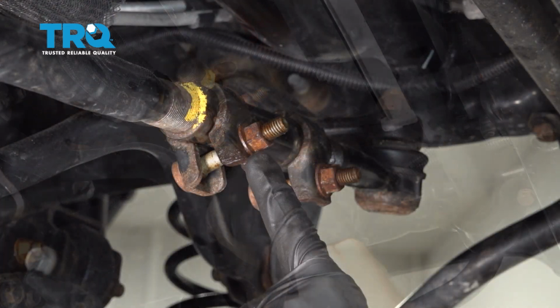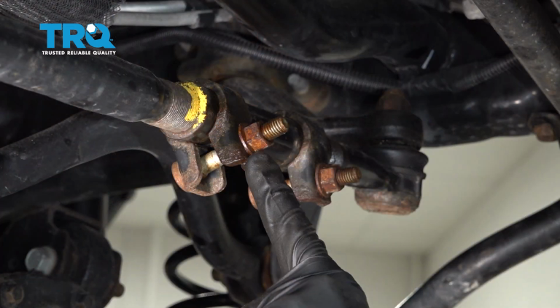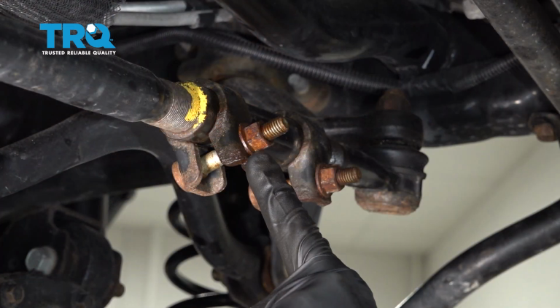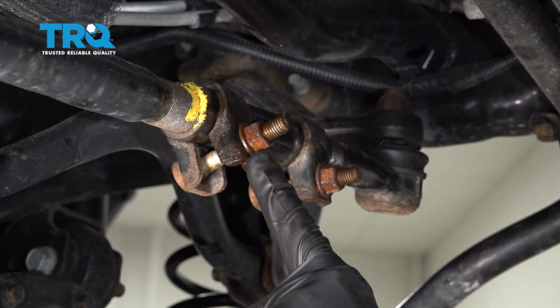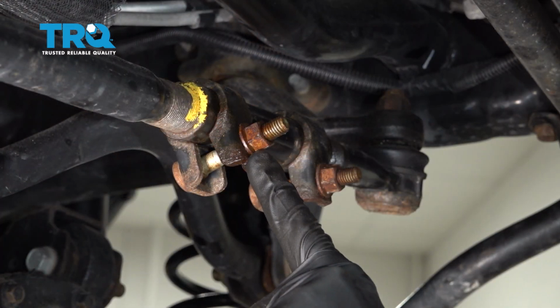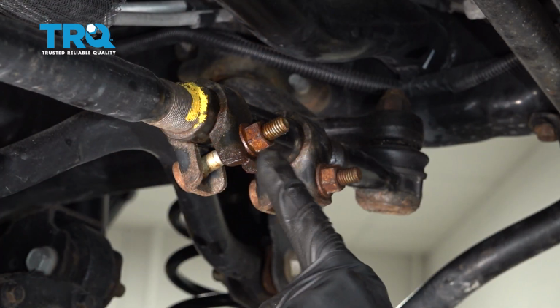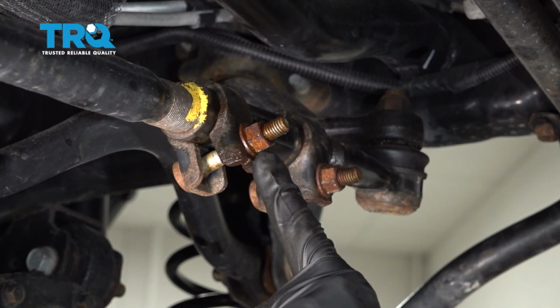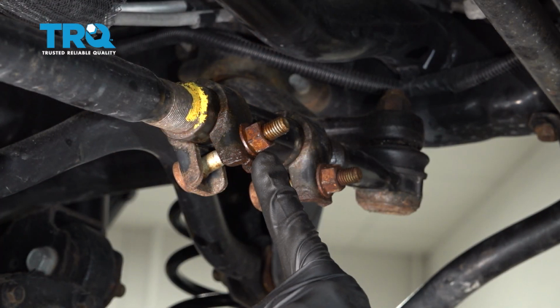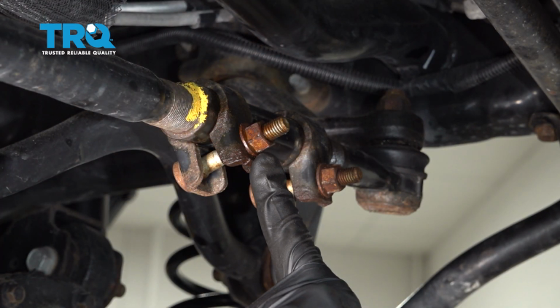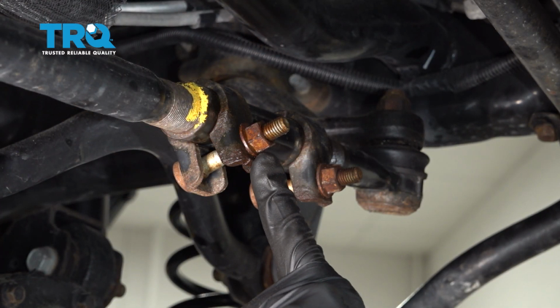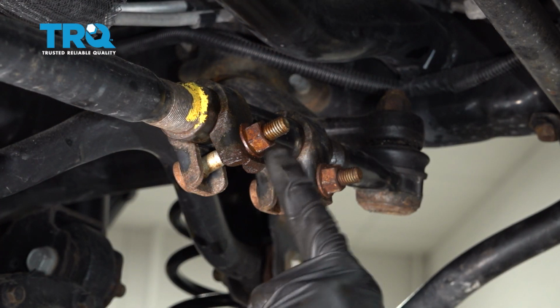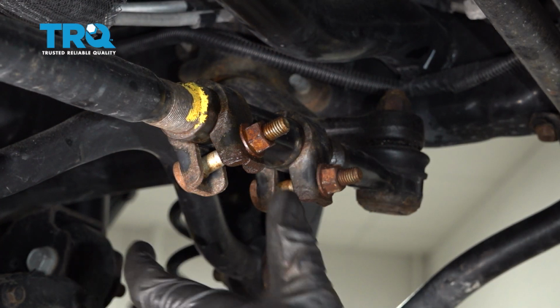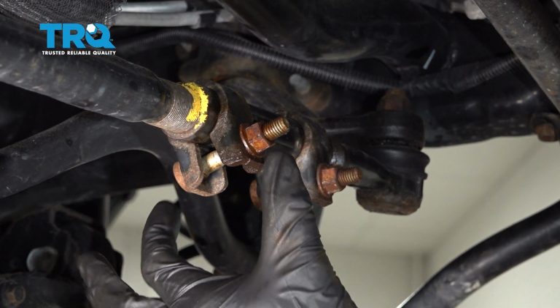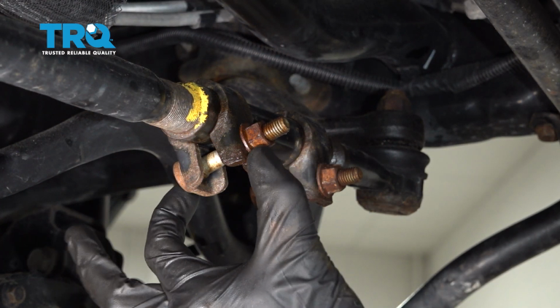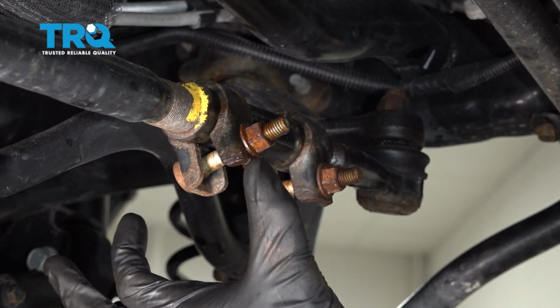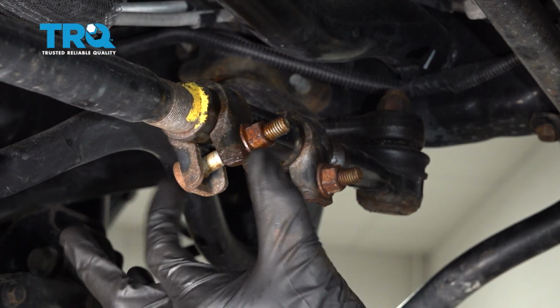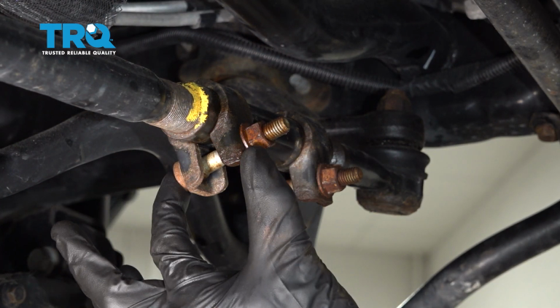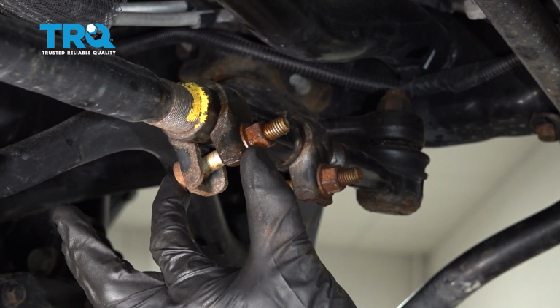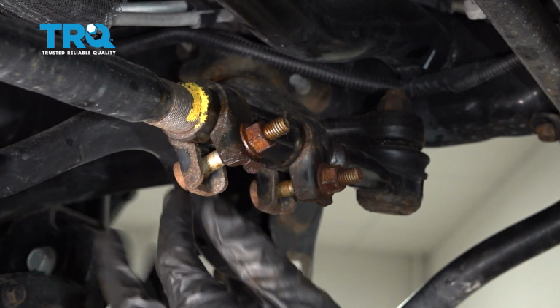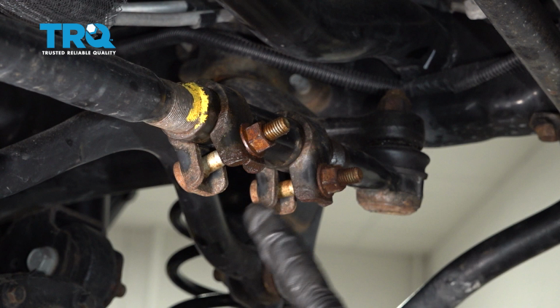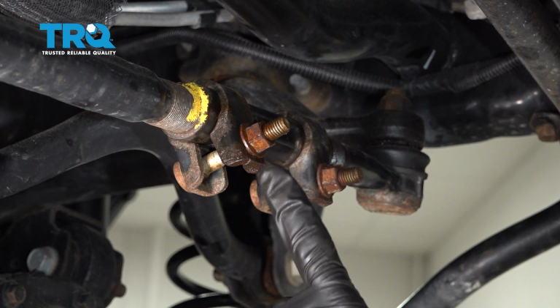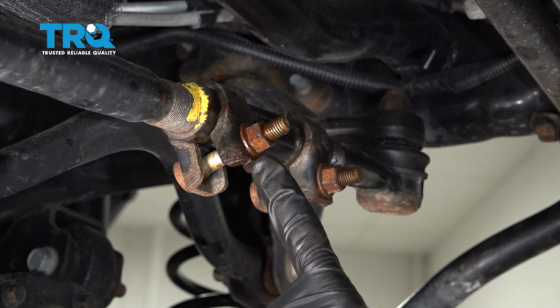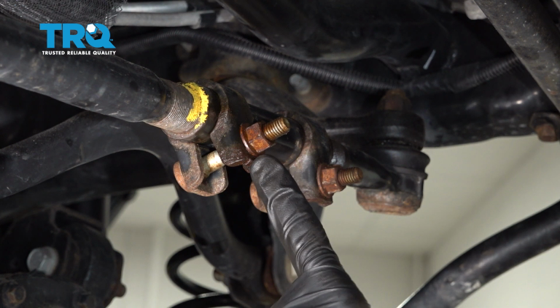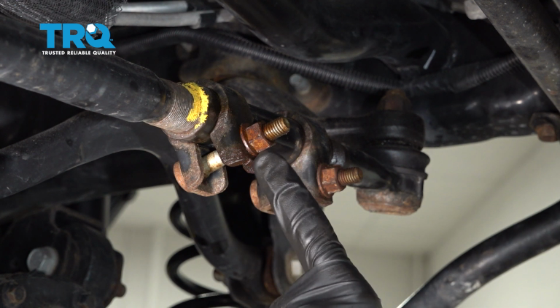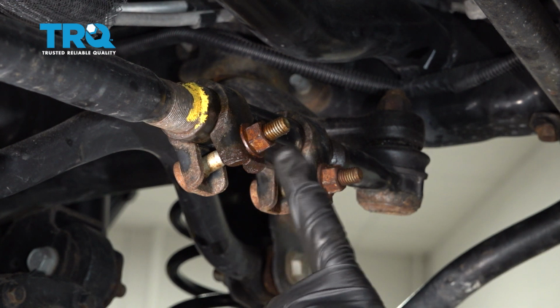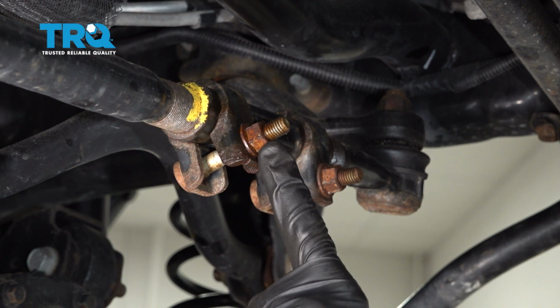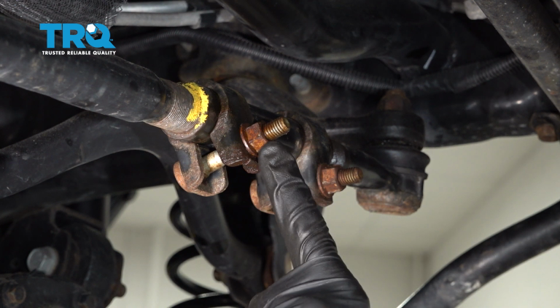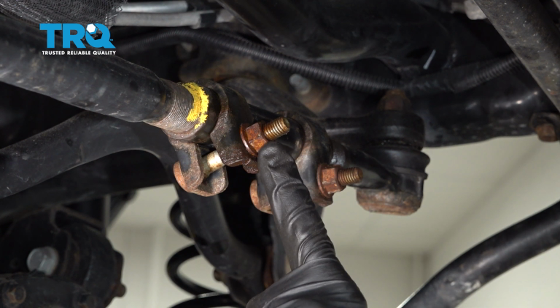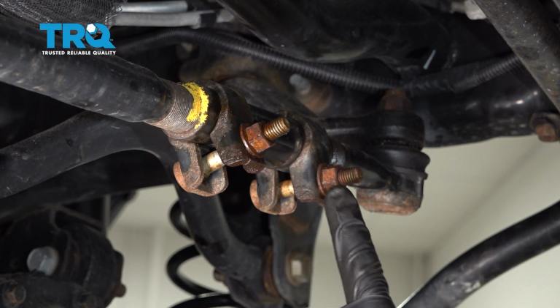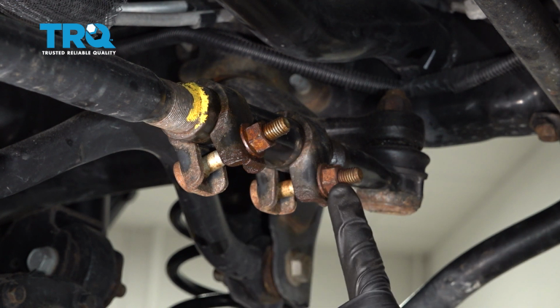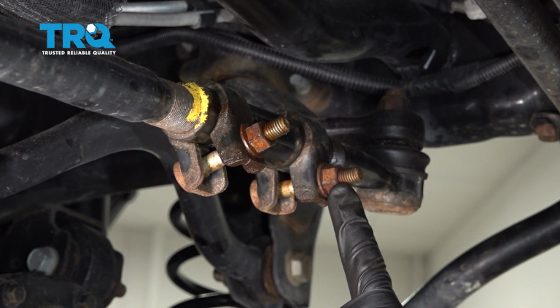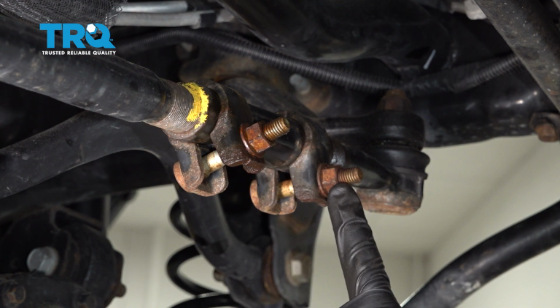Now let's move along to each of the mounting nuts that hold the sleeve clamp on. We'll use a 15mm to loosen each of these.